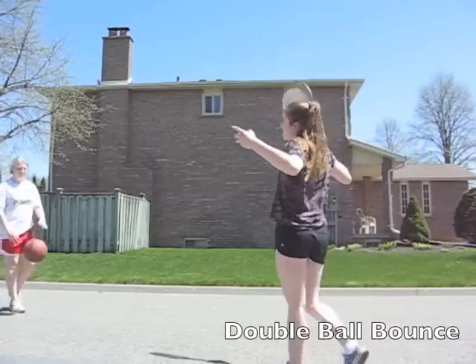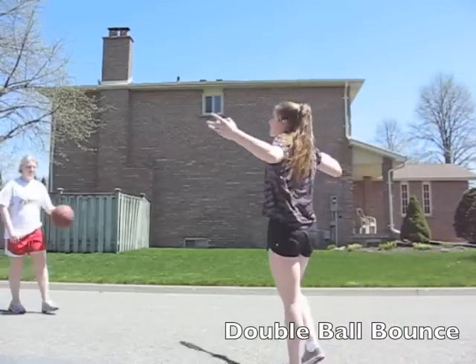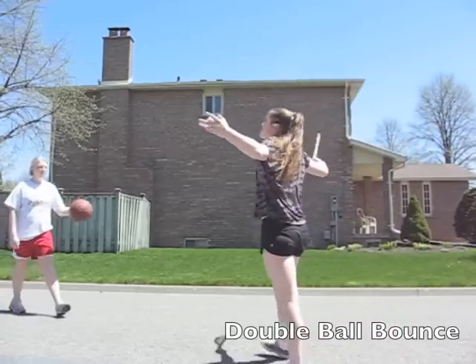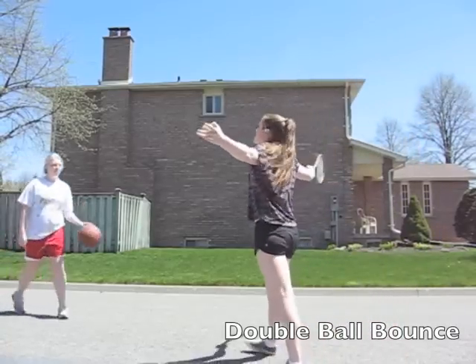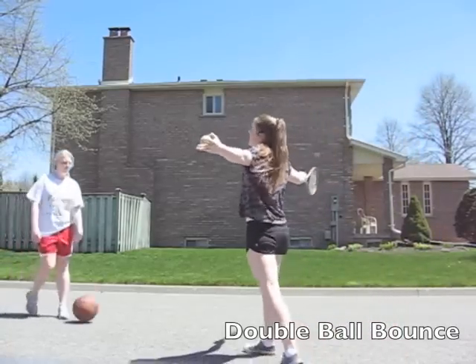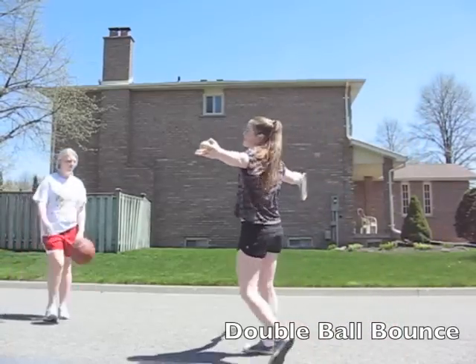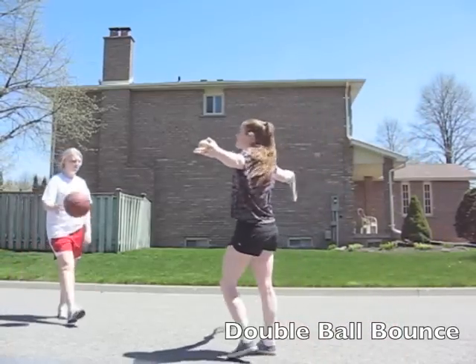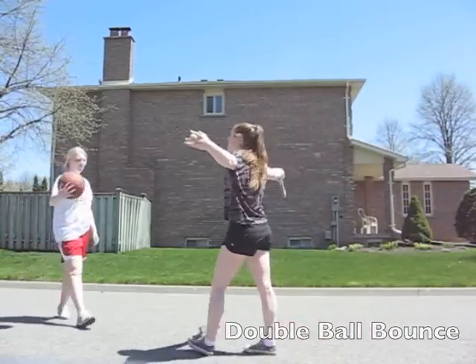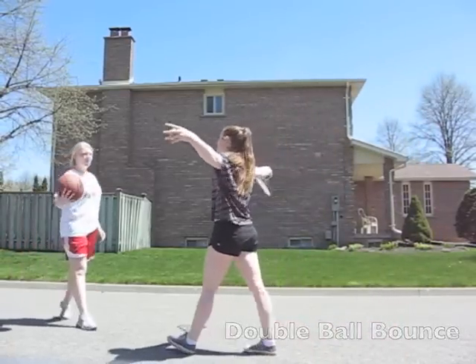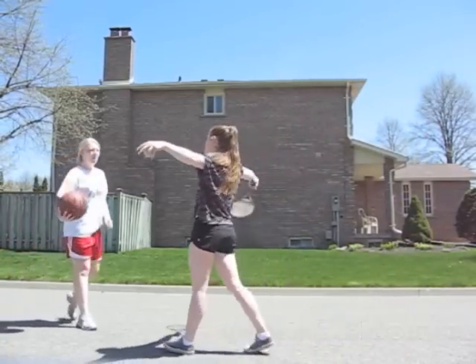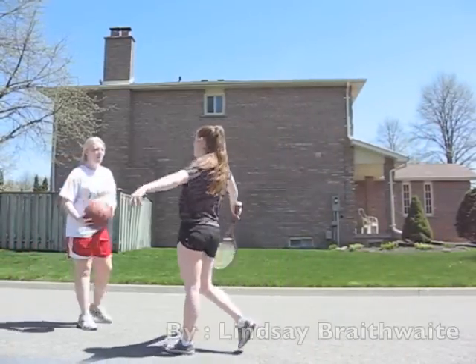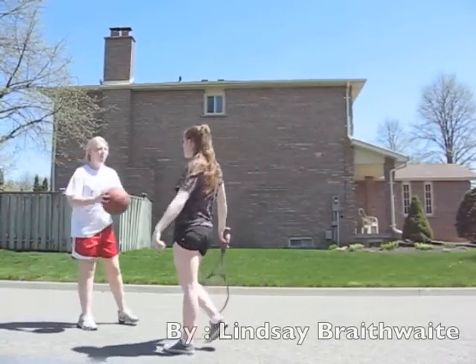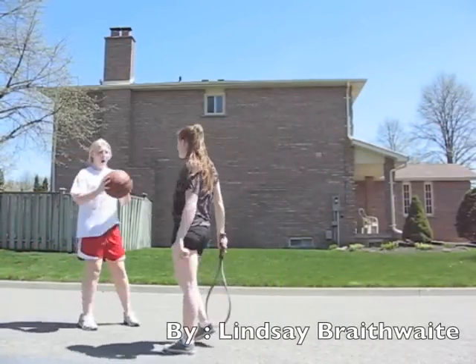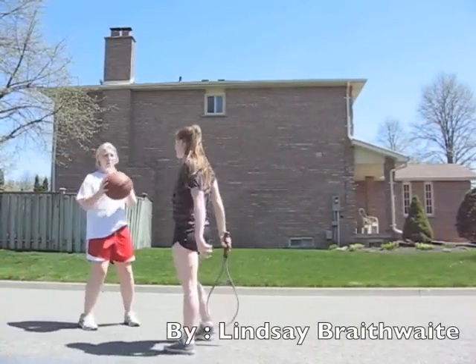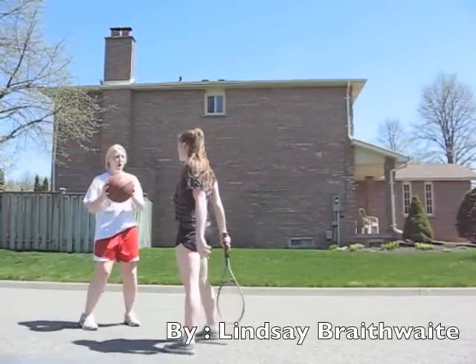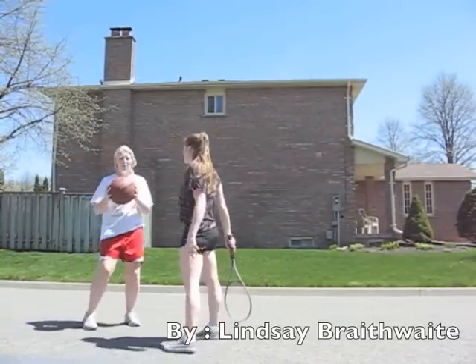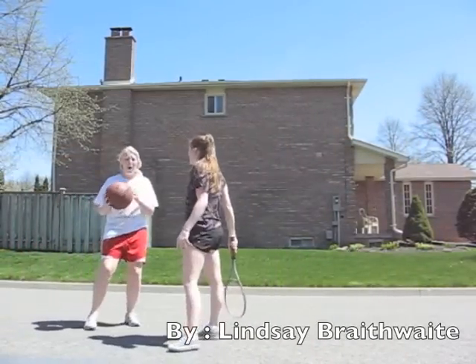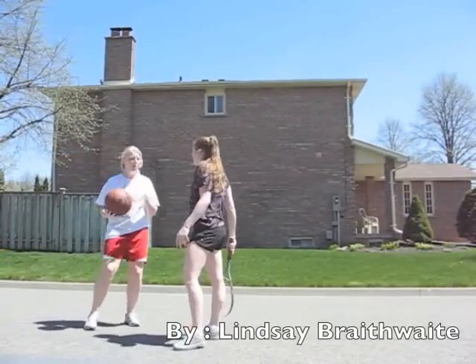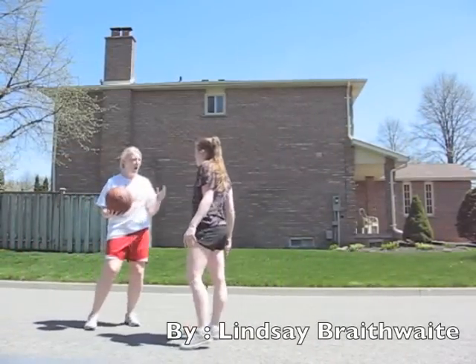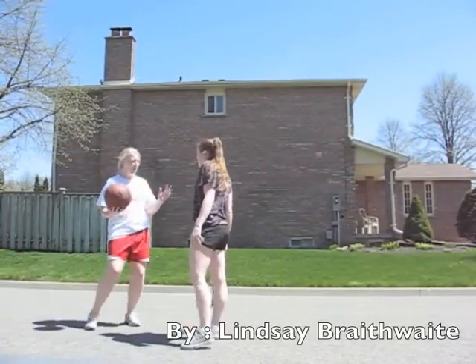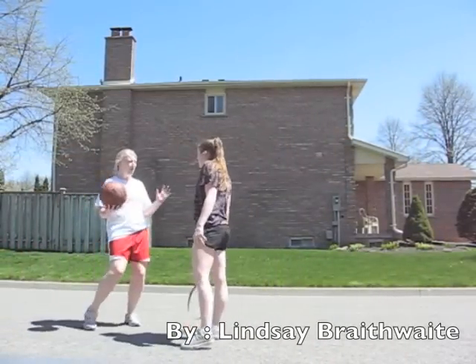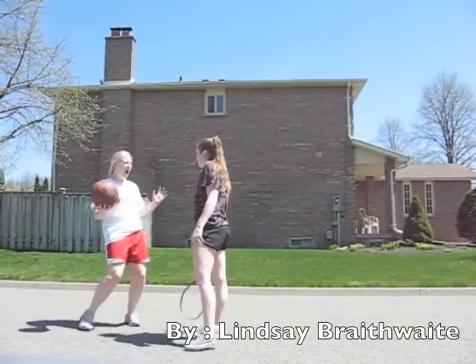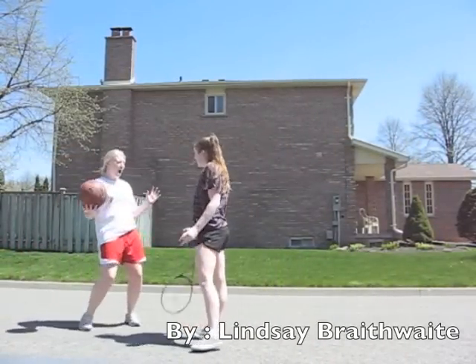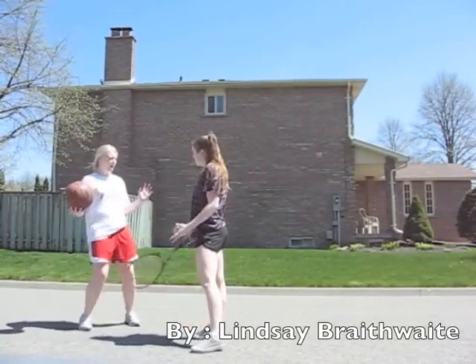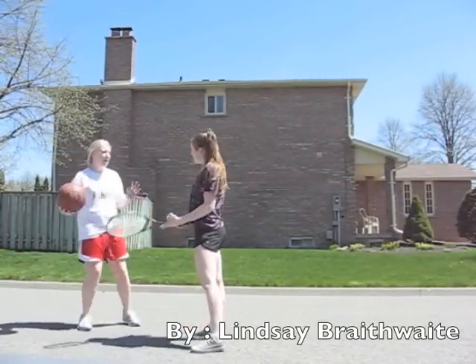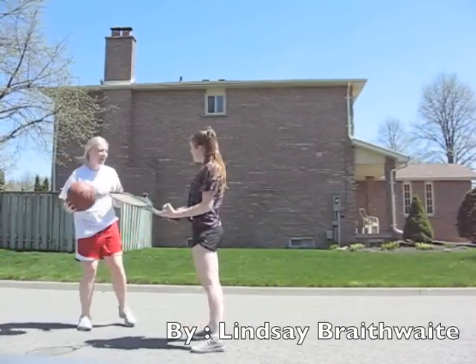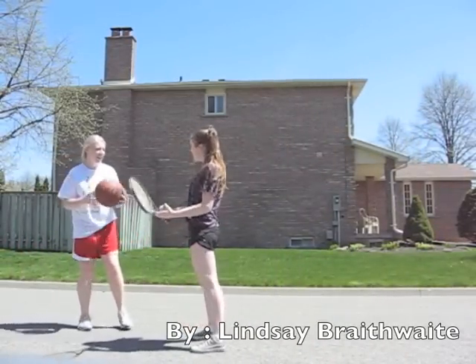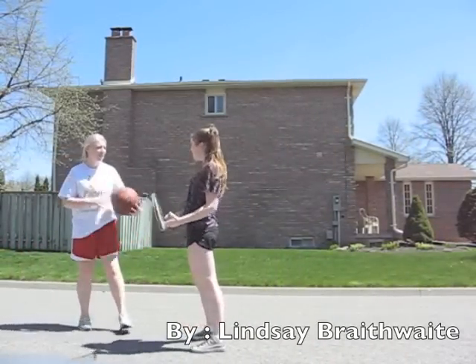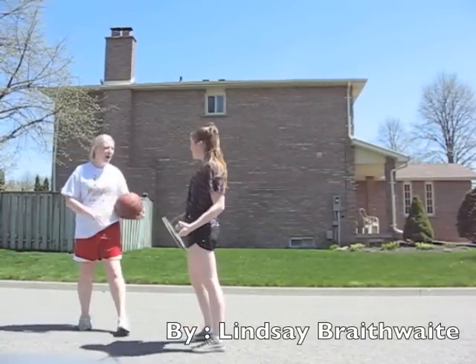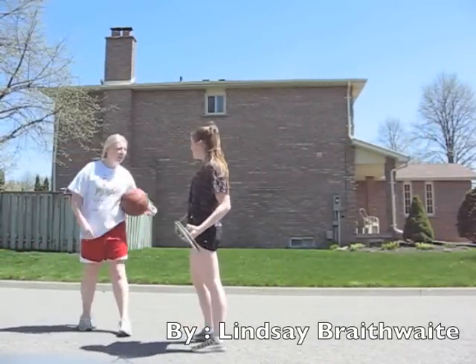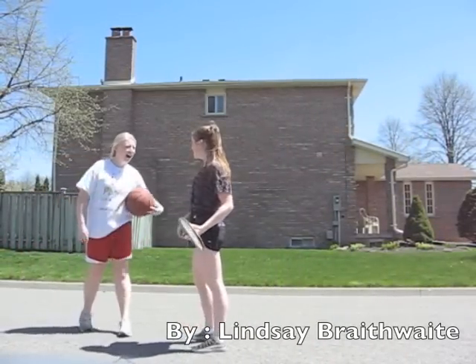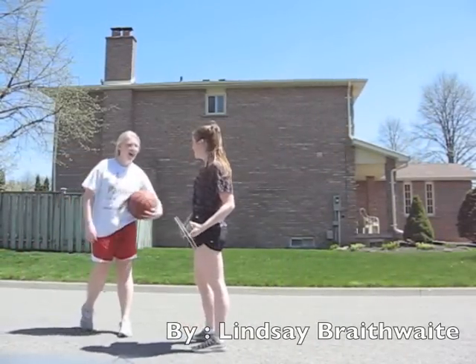It's tennis time! Whoa, whoa, whoa, whoa, whoa! It's ball time!